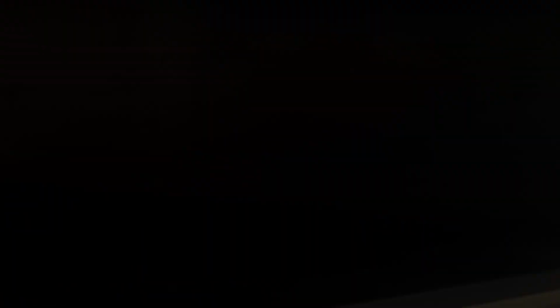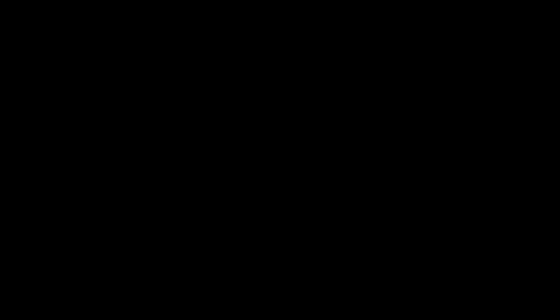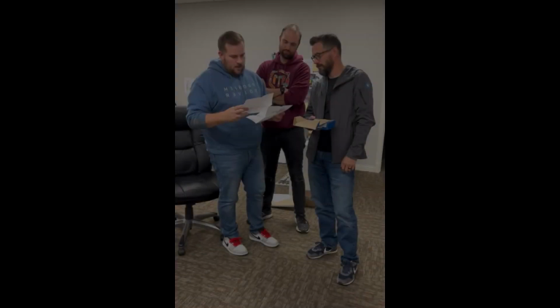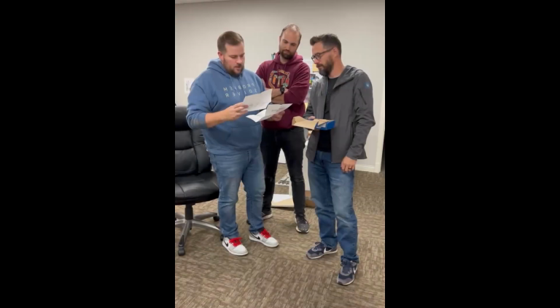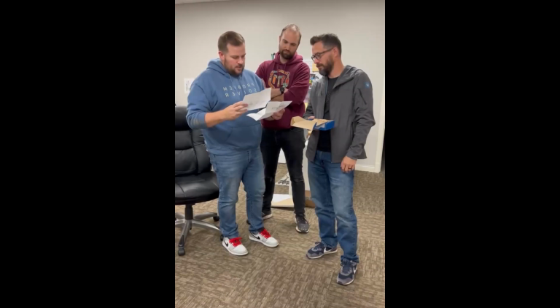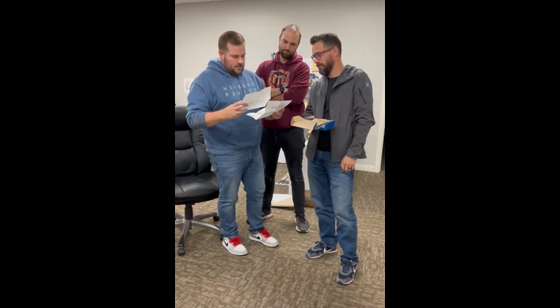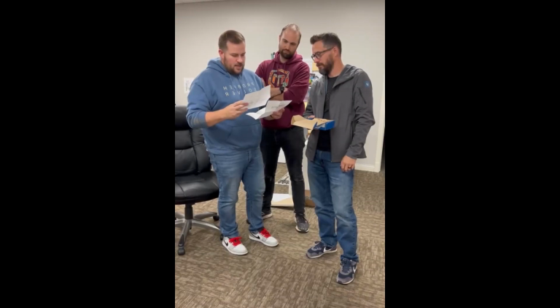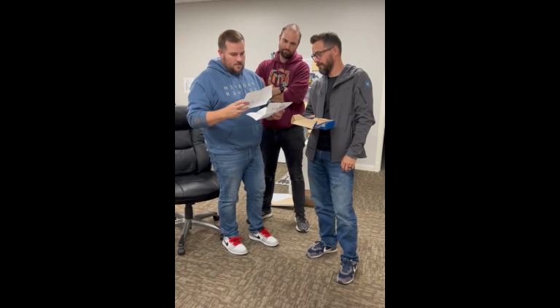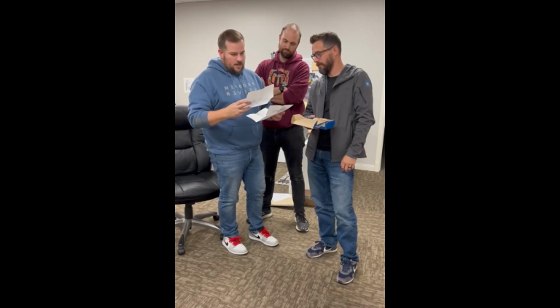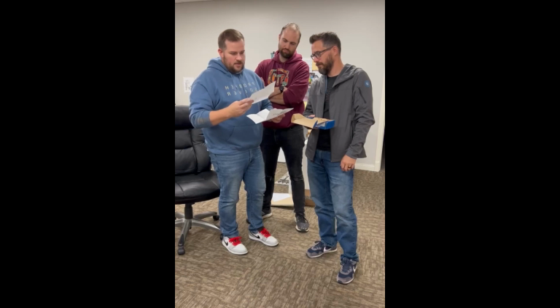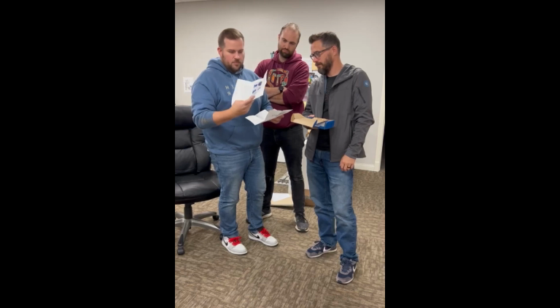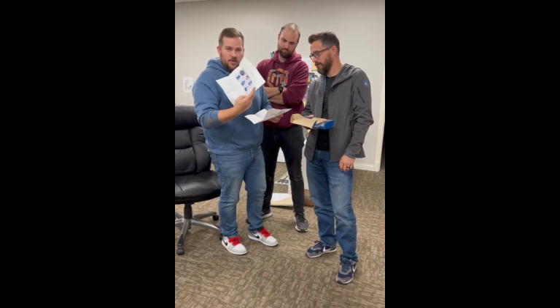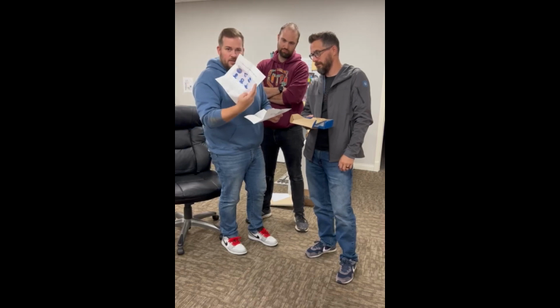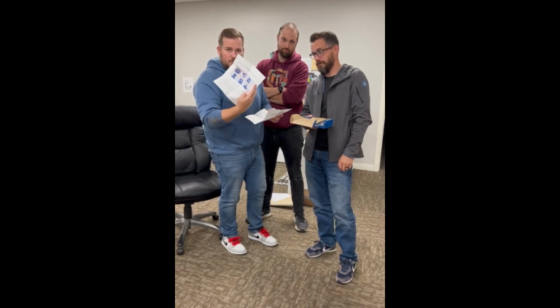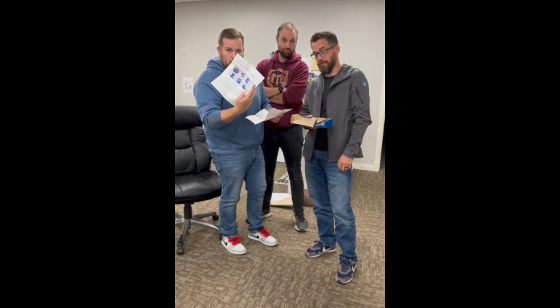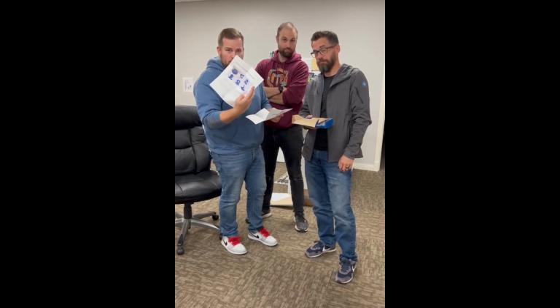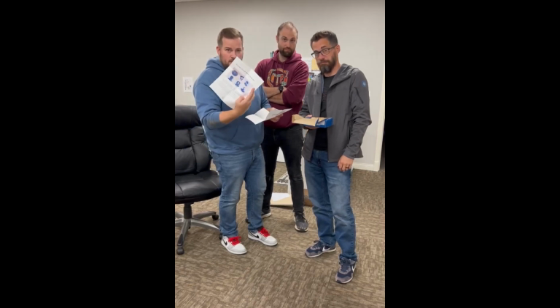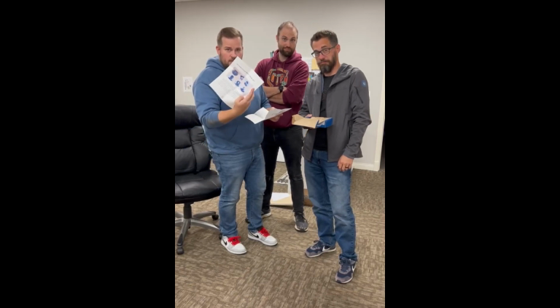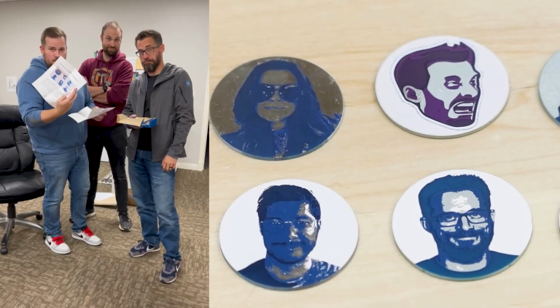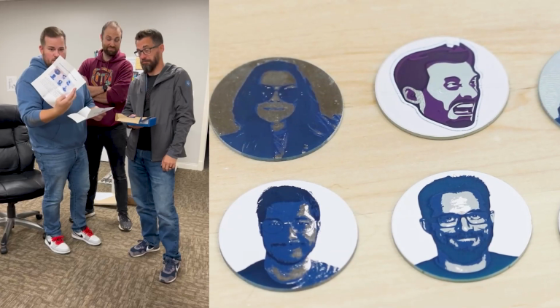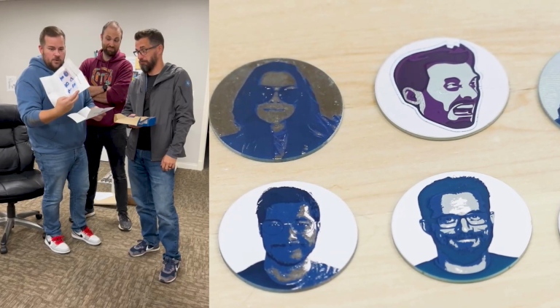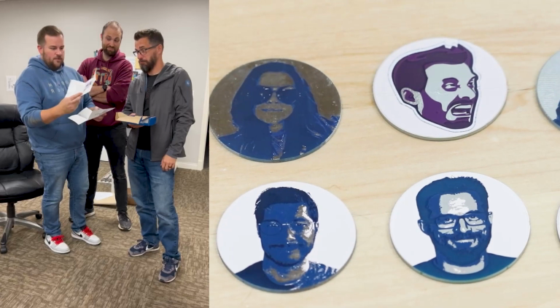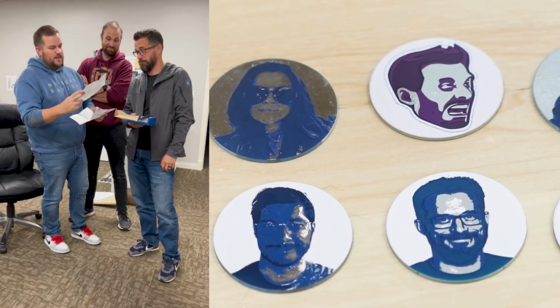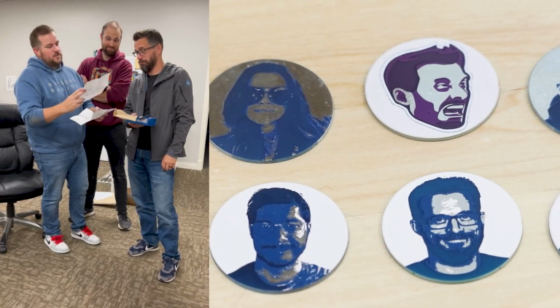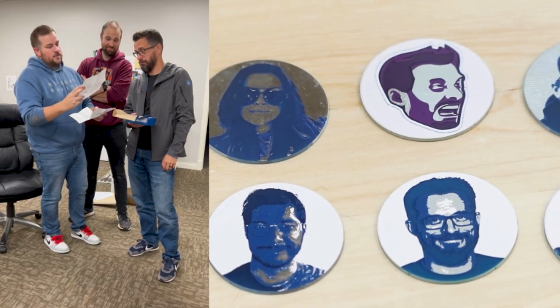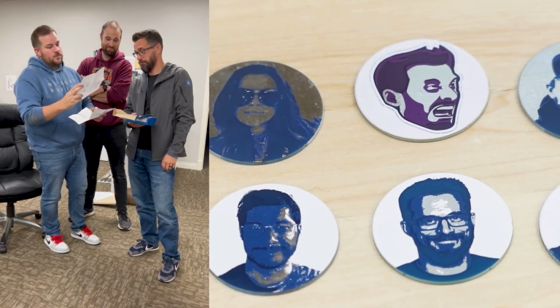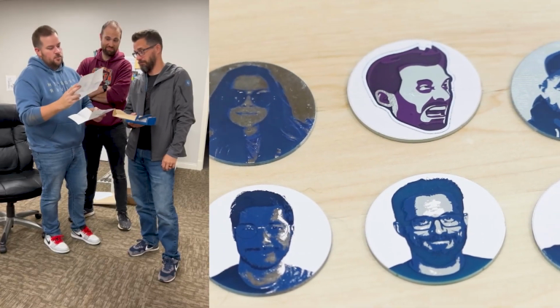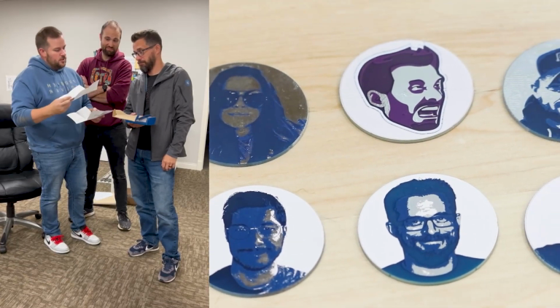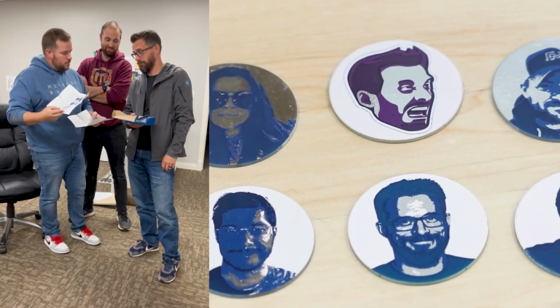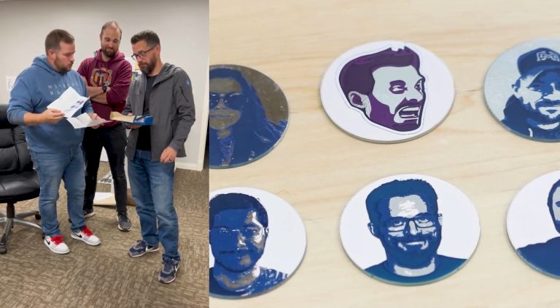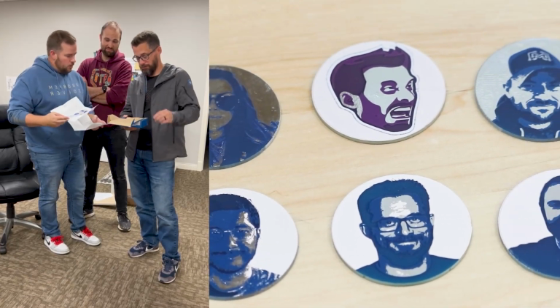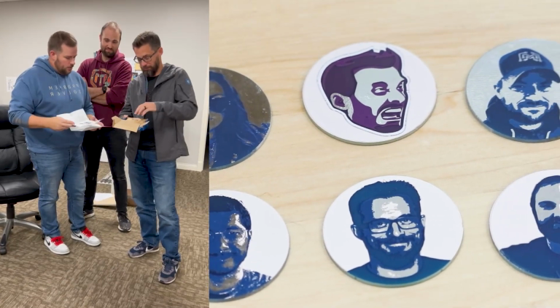It looks like Zach made us printed circuit boards with our faces on them — so, printed circuit board parts.